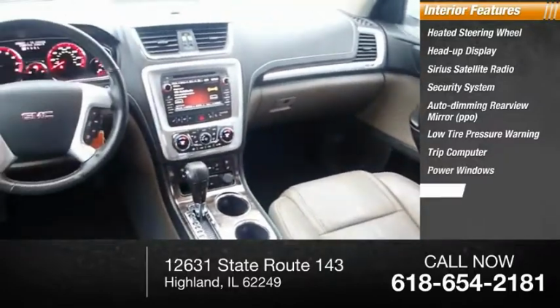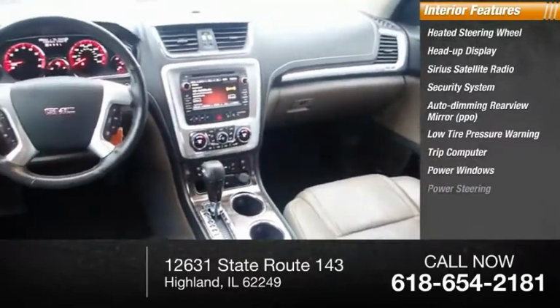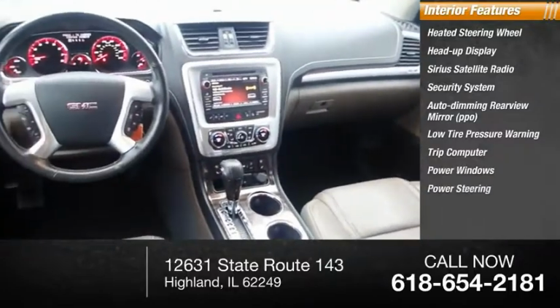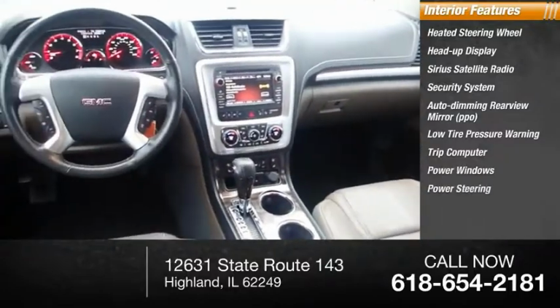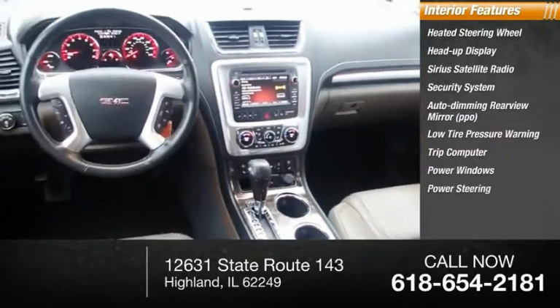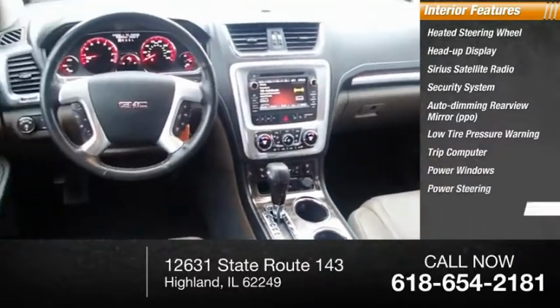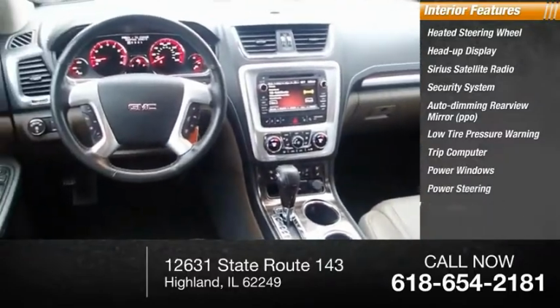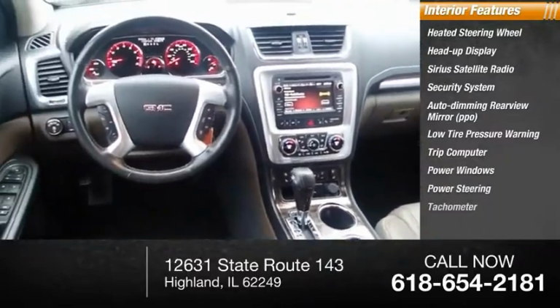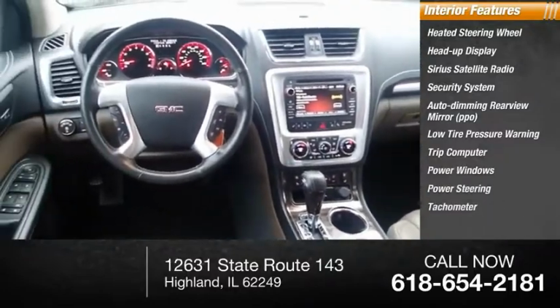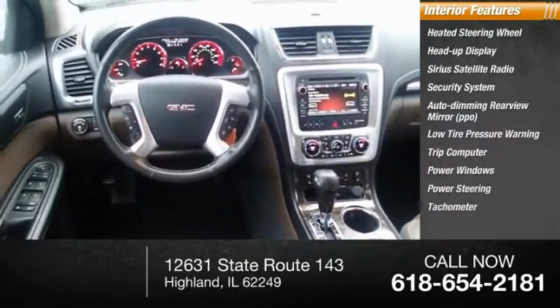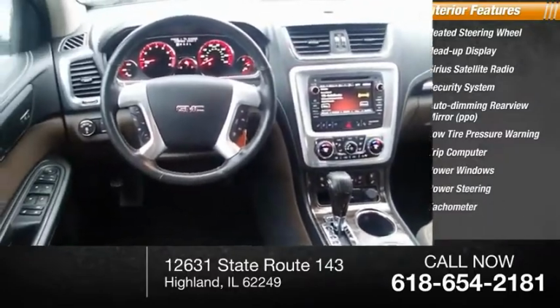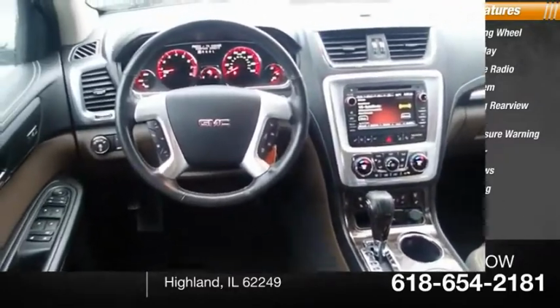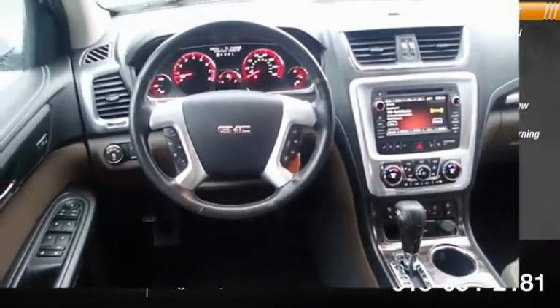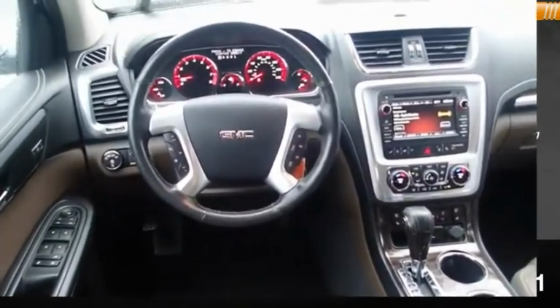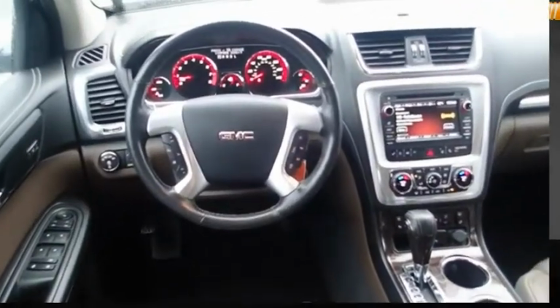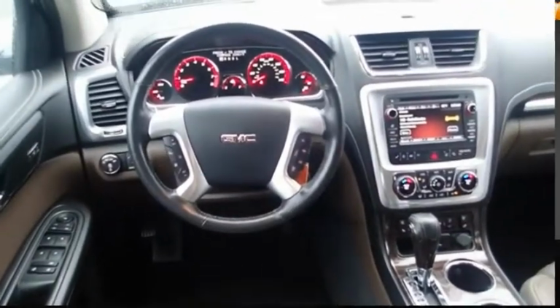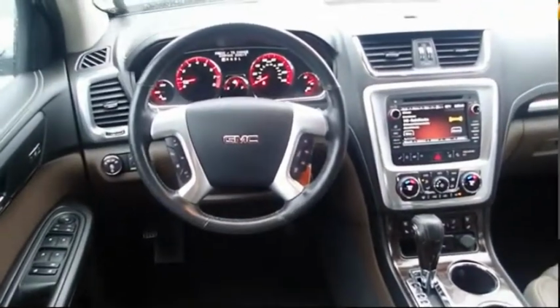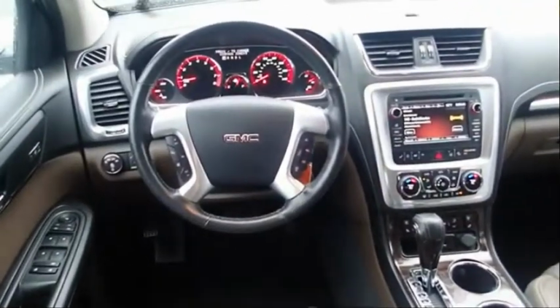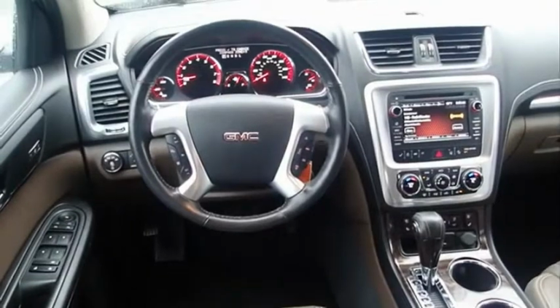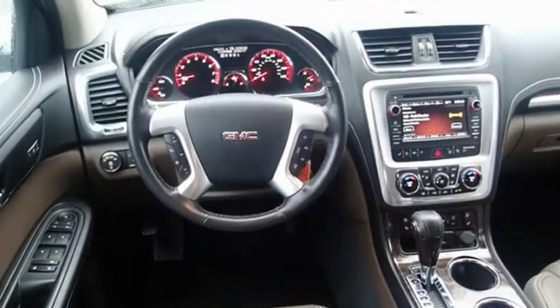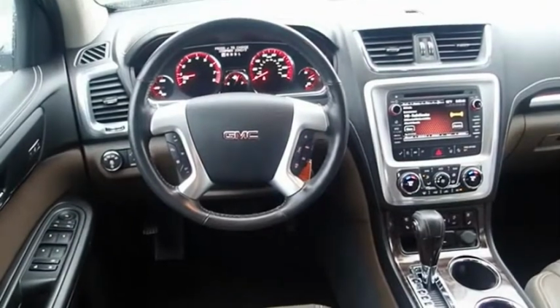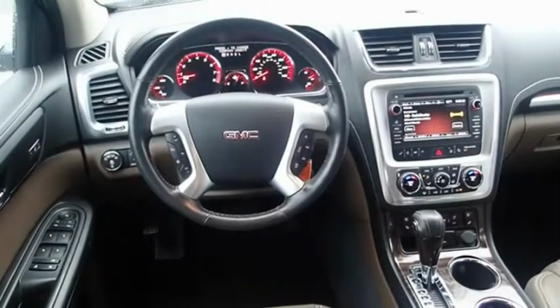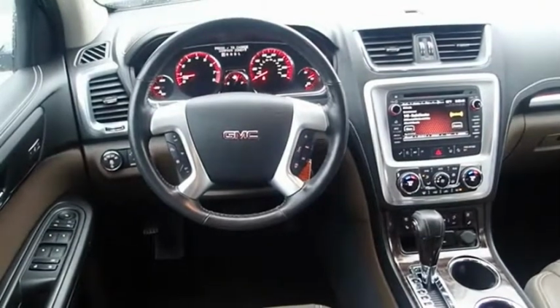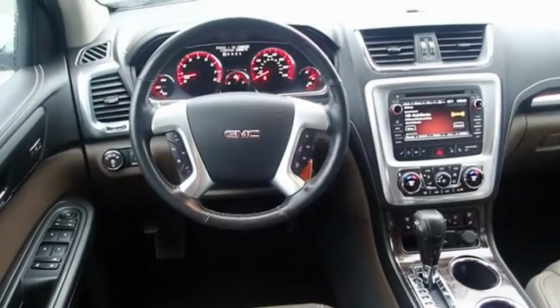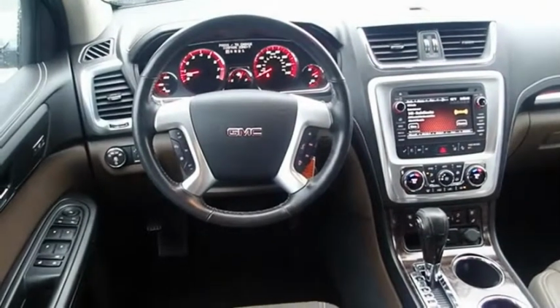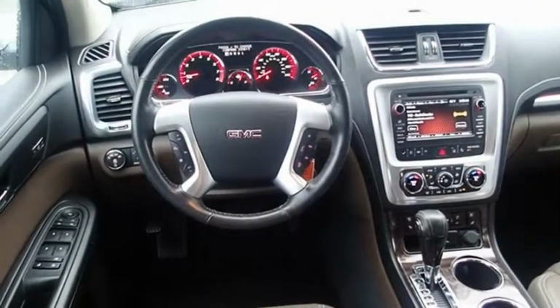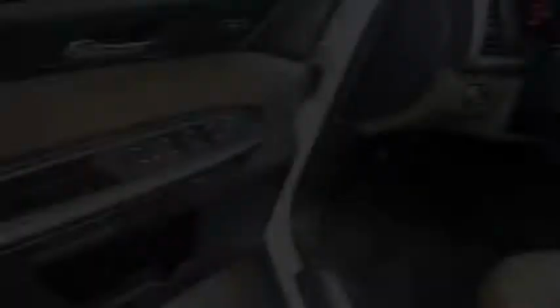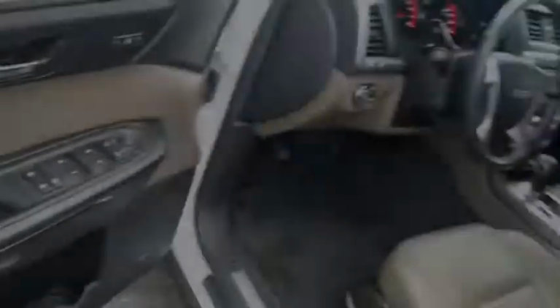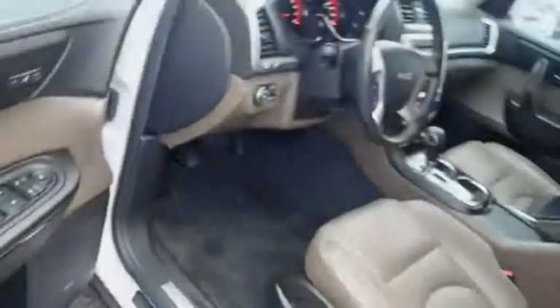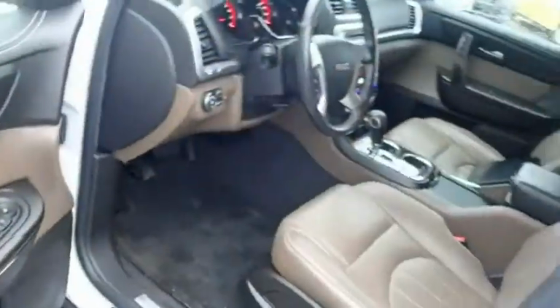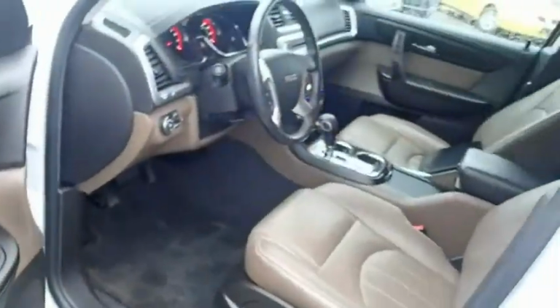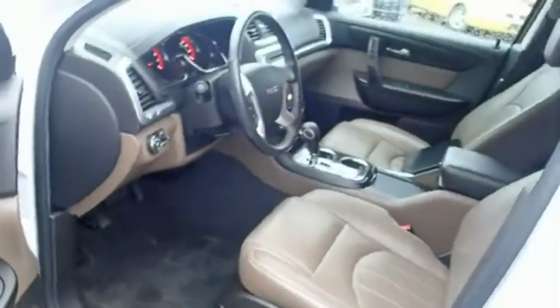Tachometer. If you like it online, you'll love it in your driveway. Take it for a spin today.